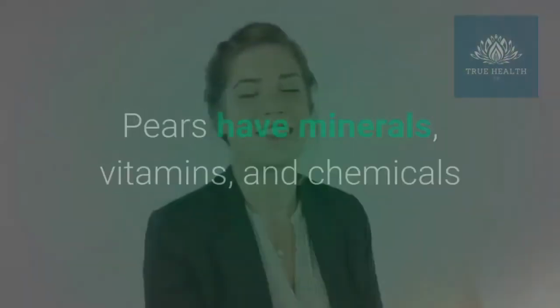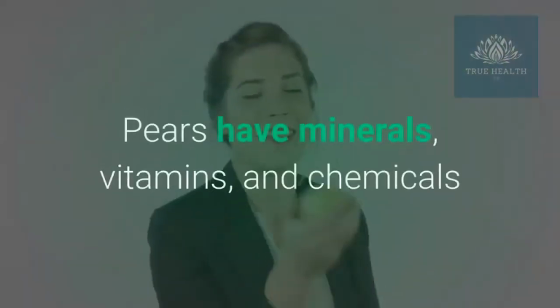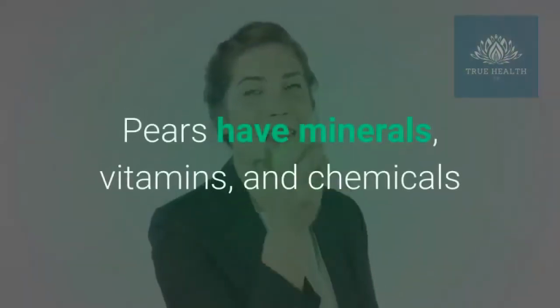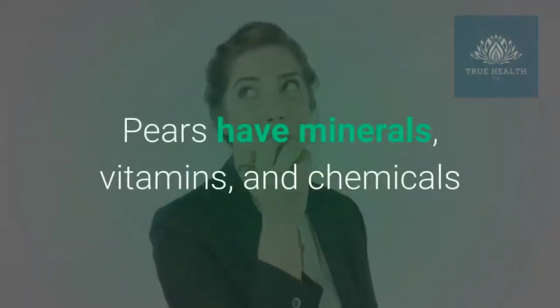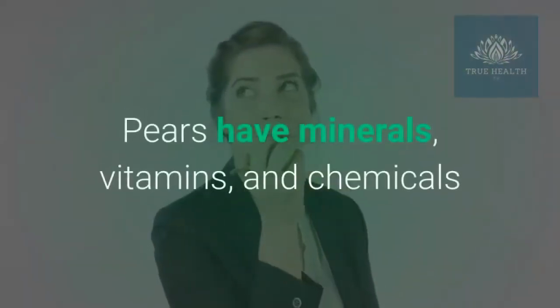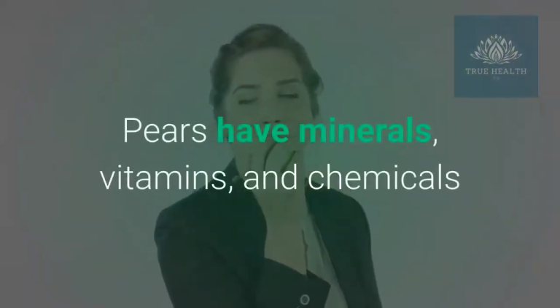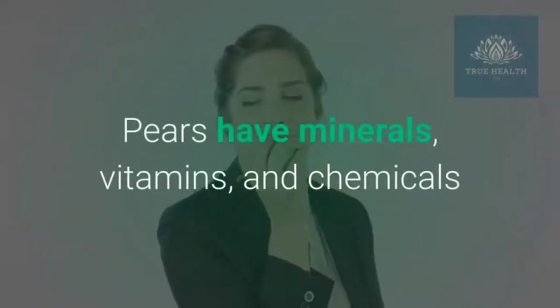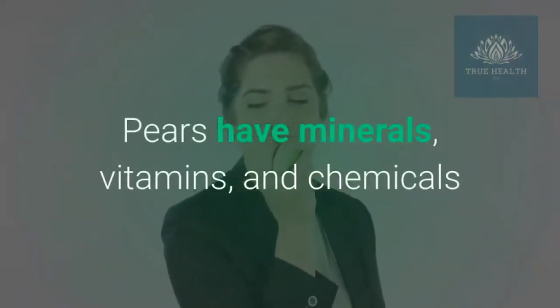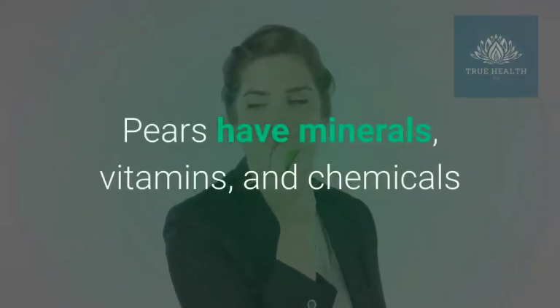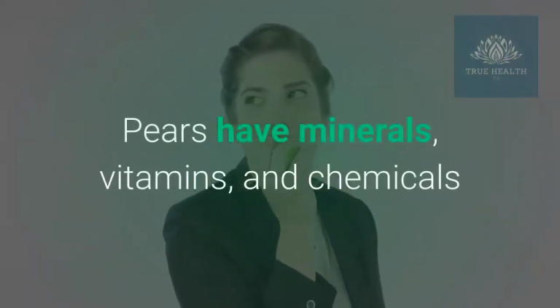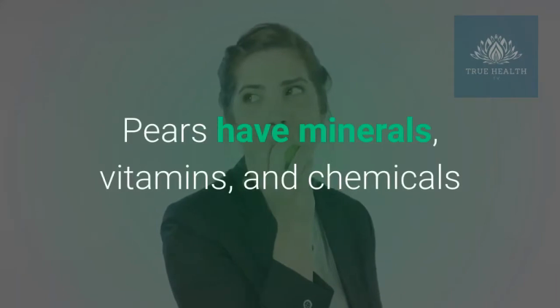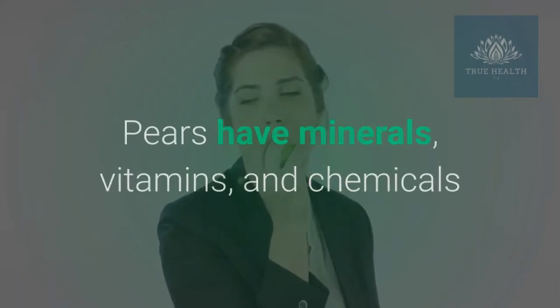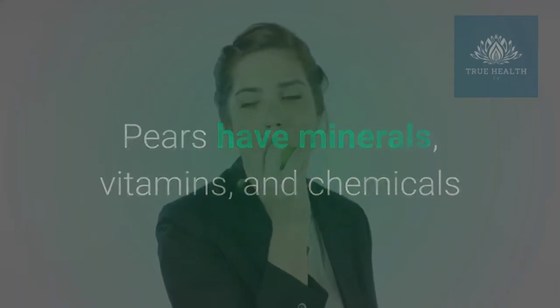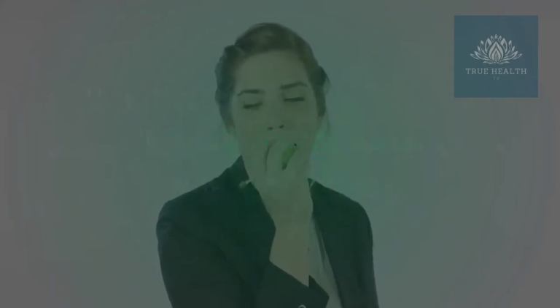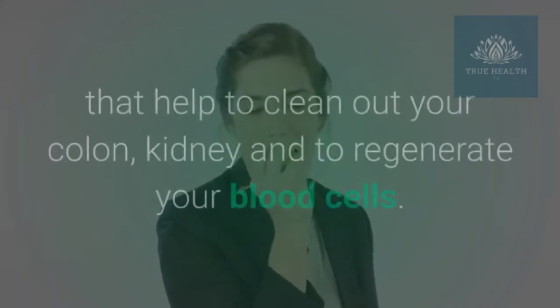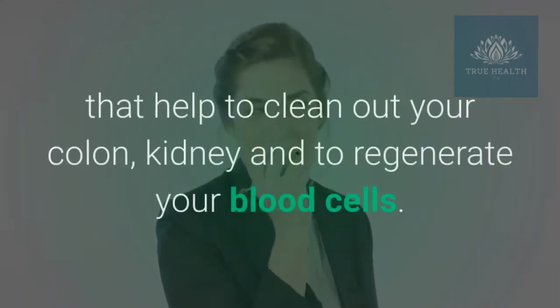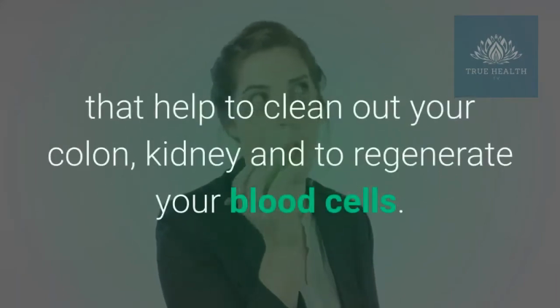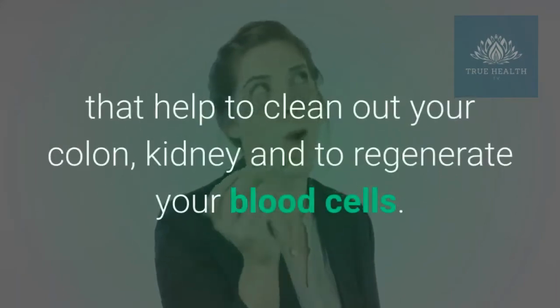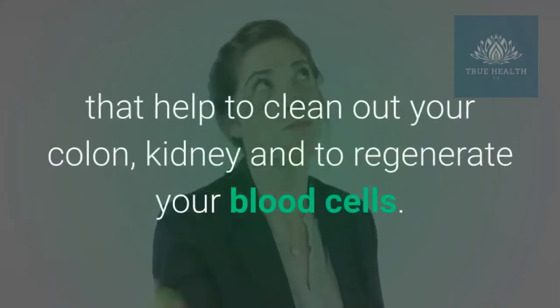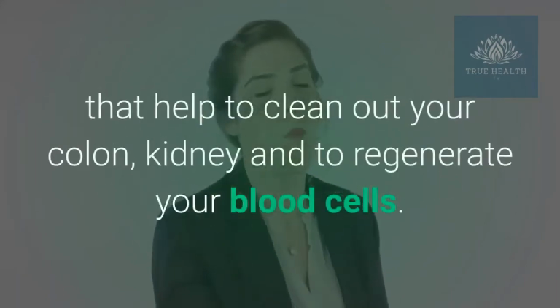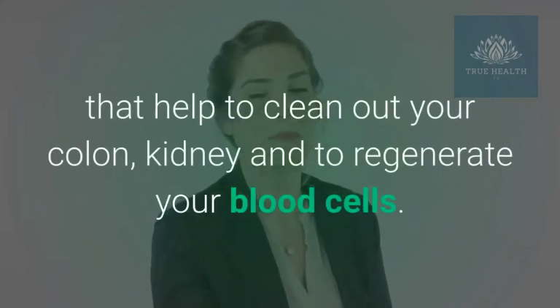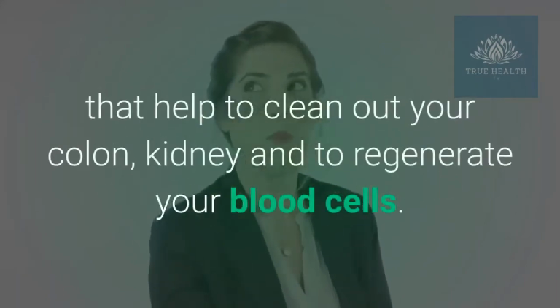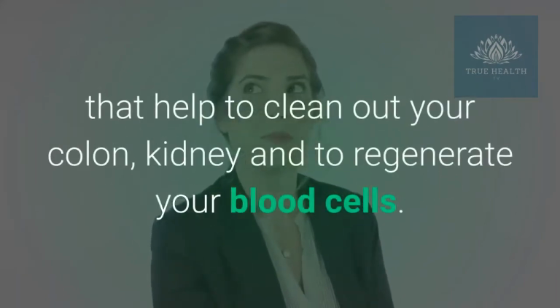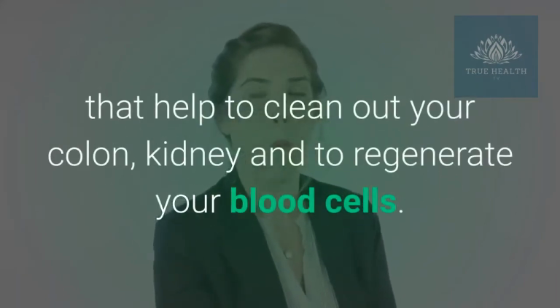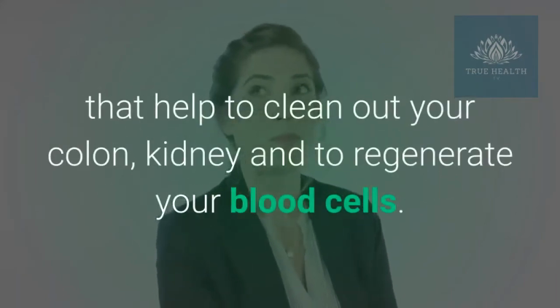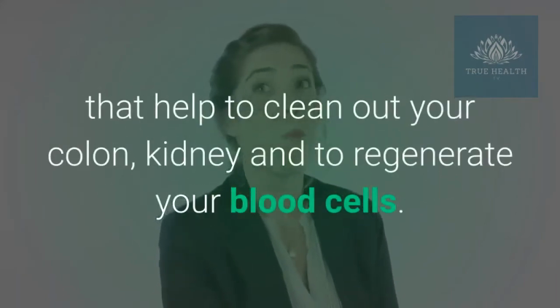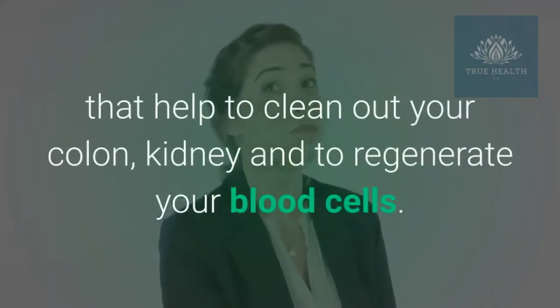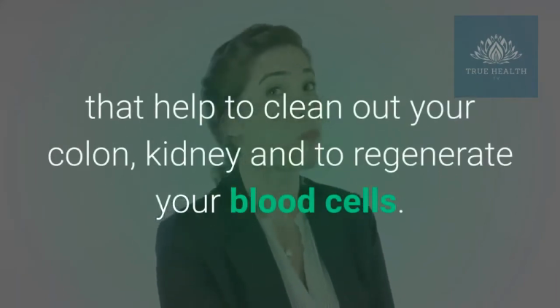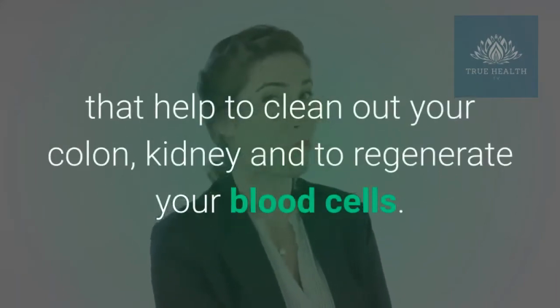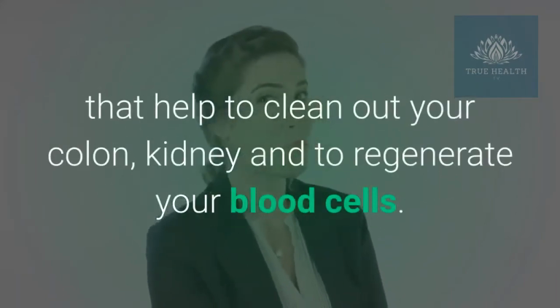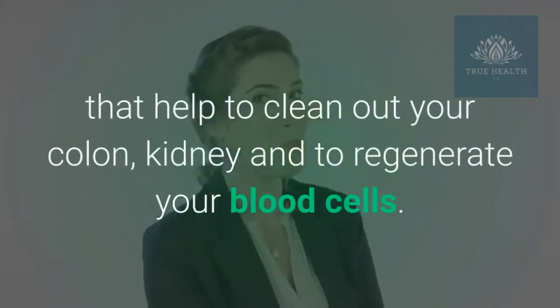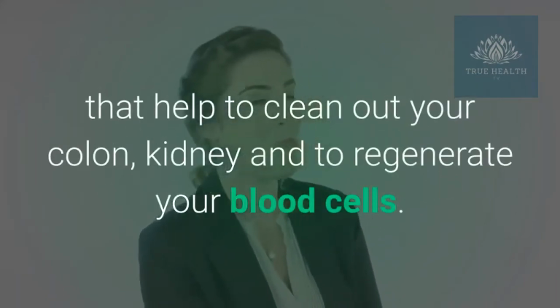Pears have minerals, vitamins, and chemicals that help to clean out your colon, kidney, and to regenerate your blood cells.